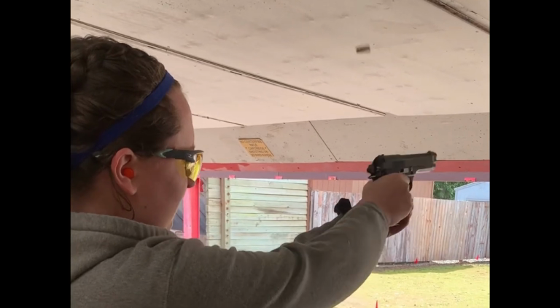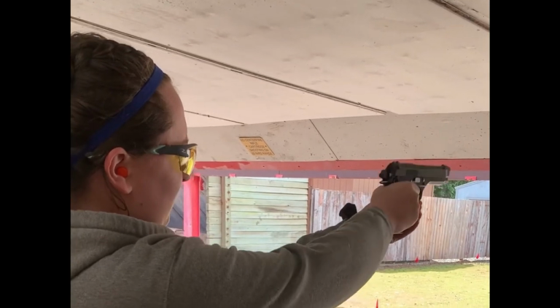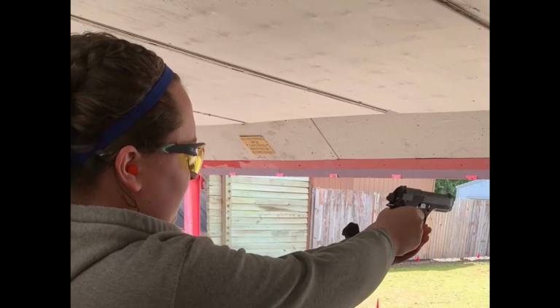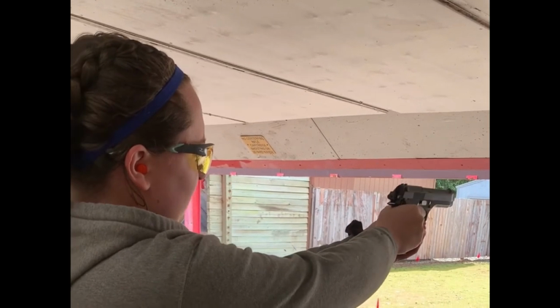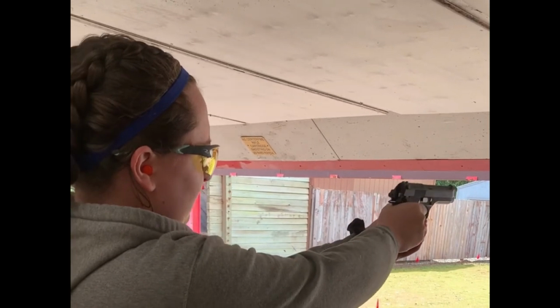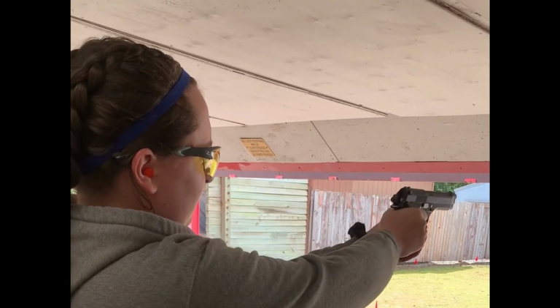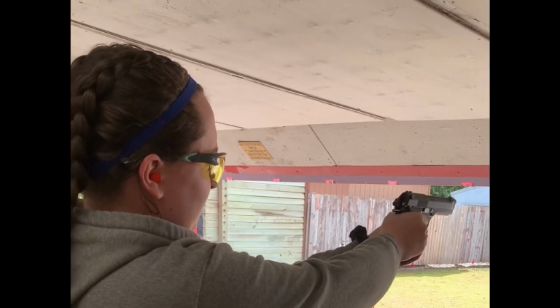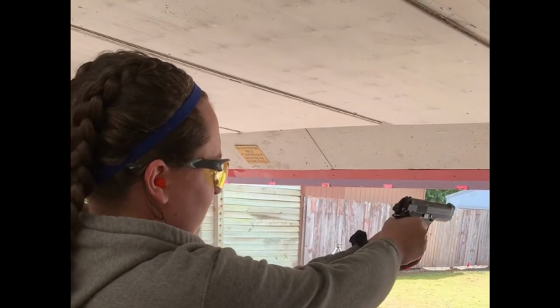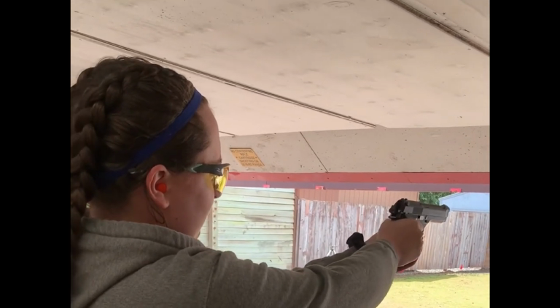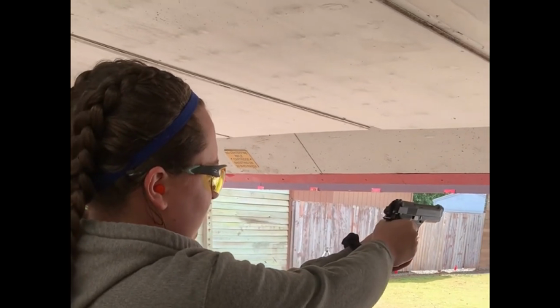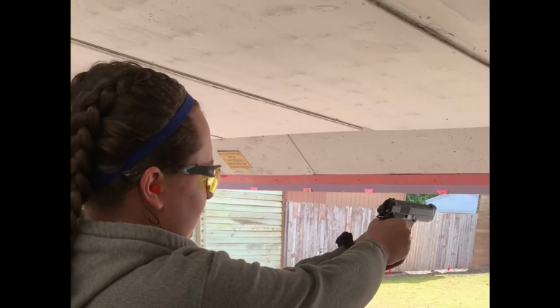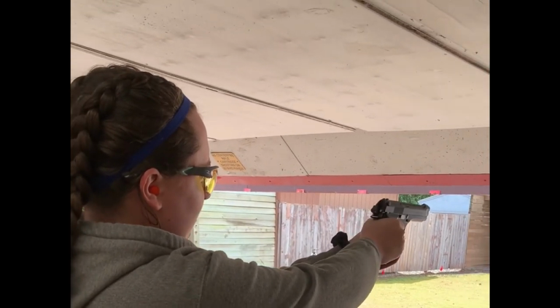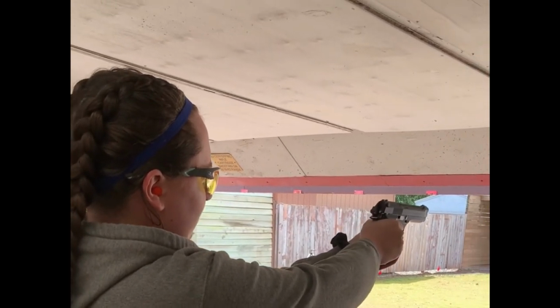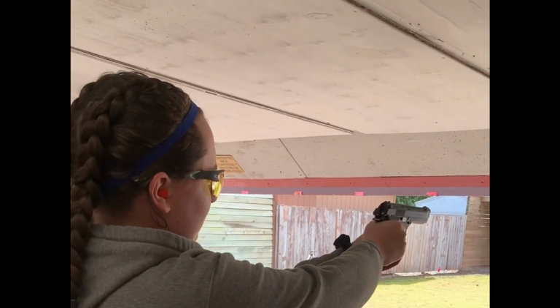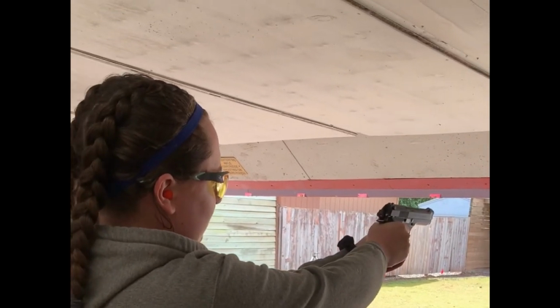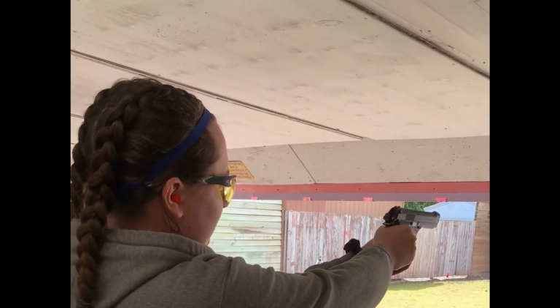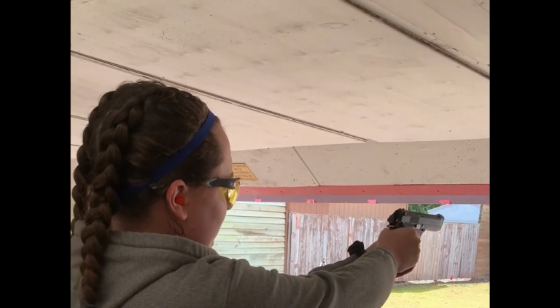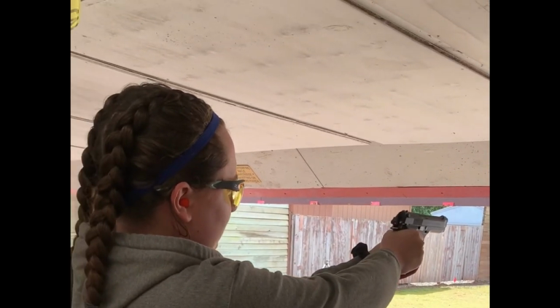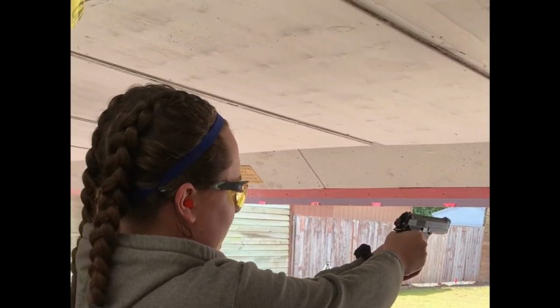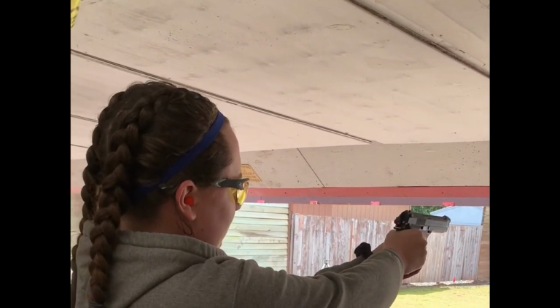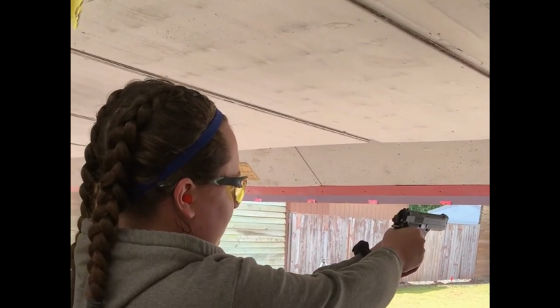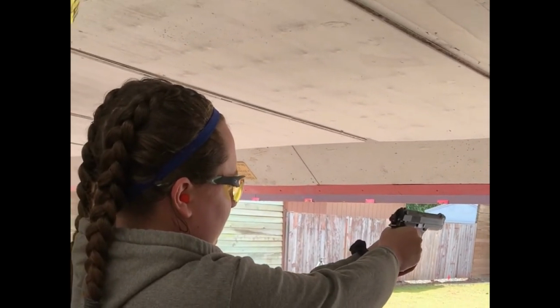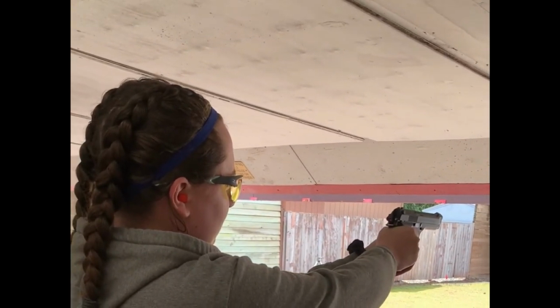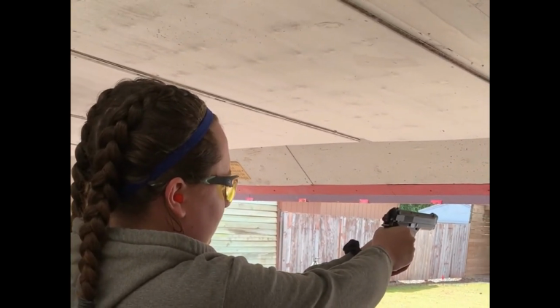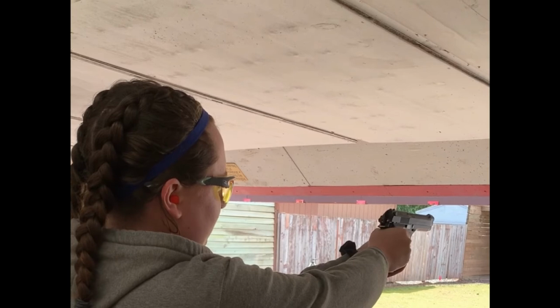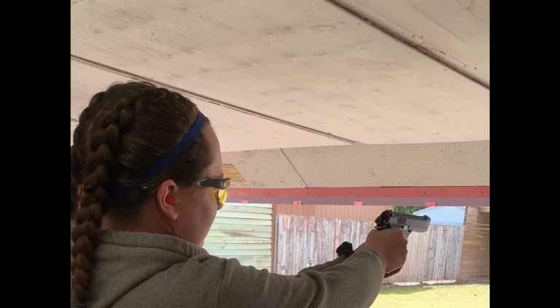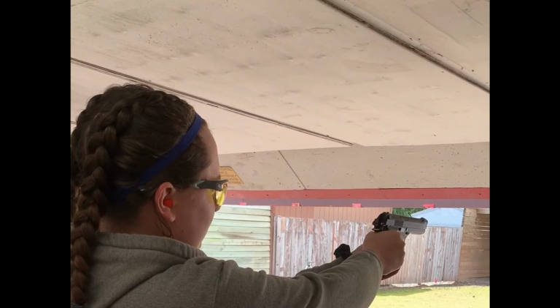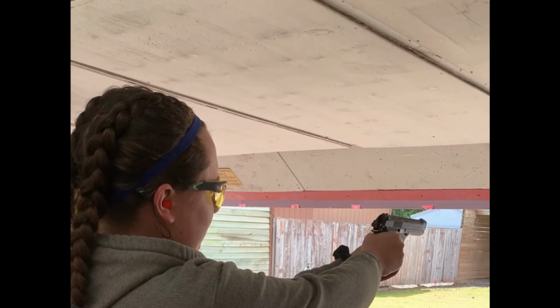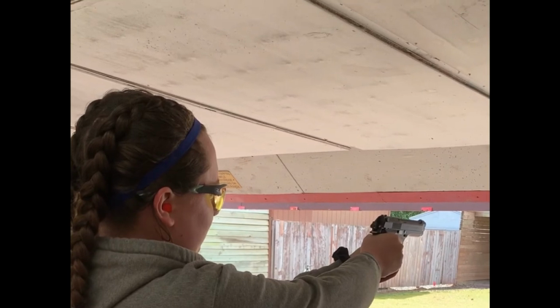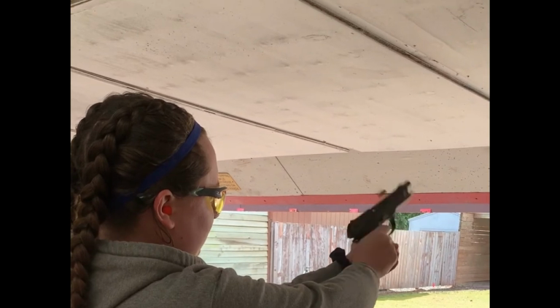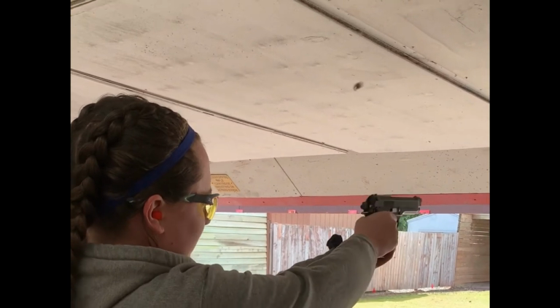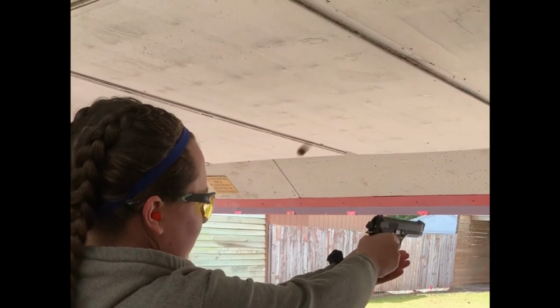The shootability is absolutely on par. This is a great gun to shoot. It's a lot of fun, it's very accurate. We enjoy it tremendously.